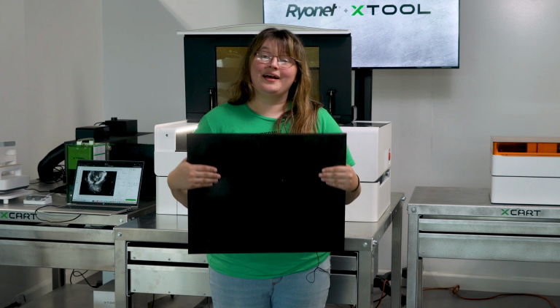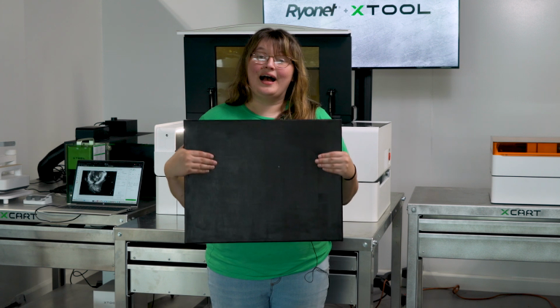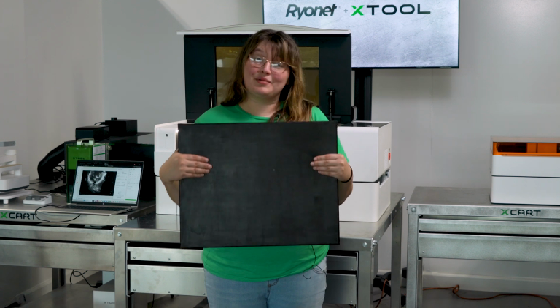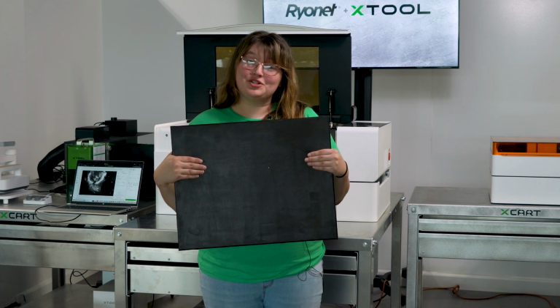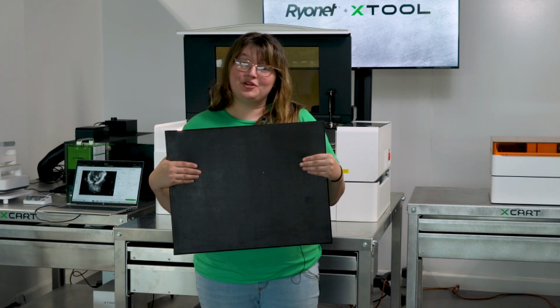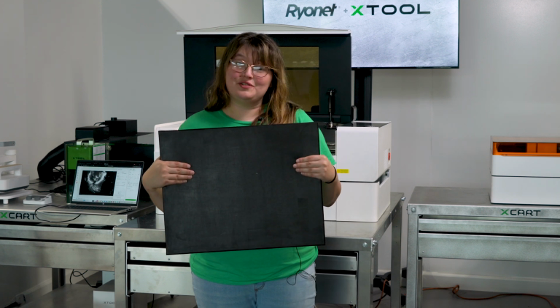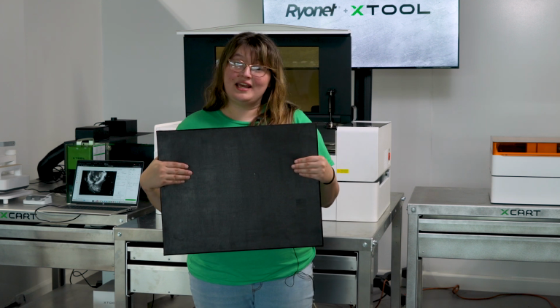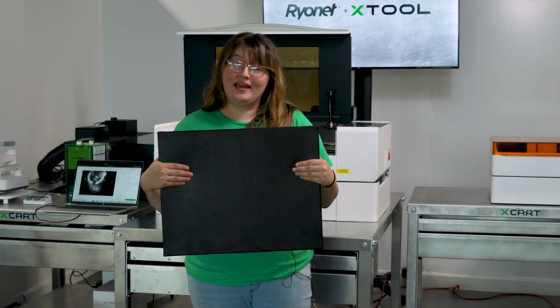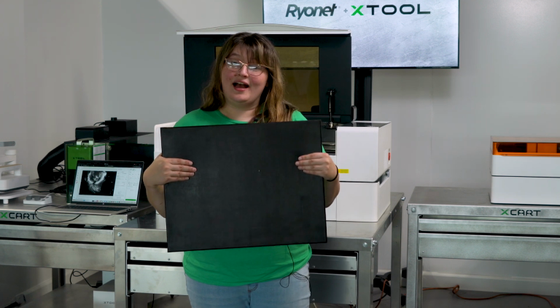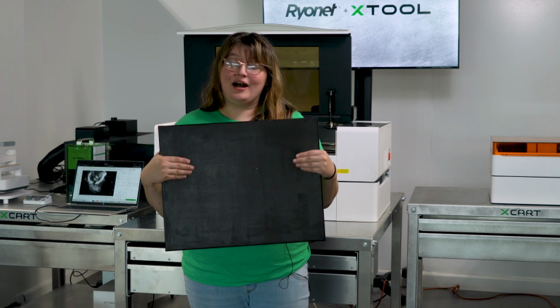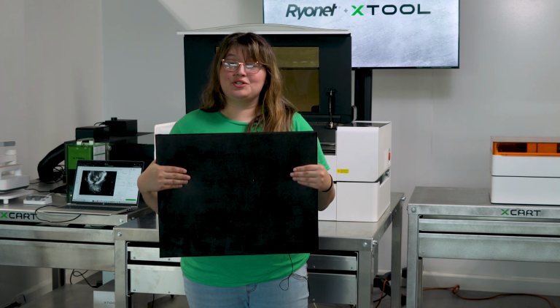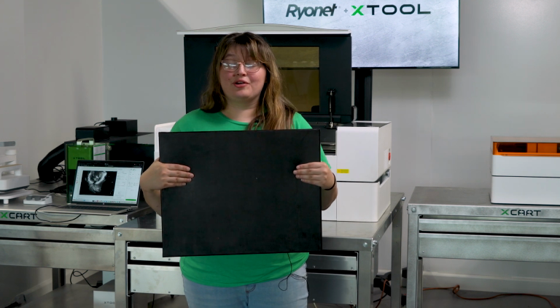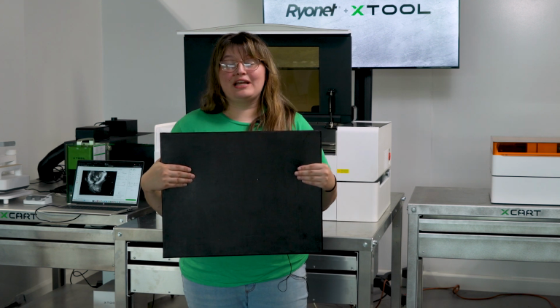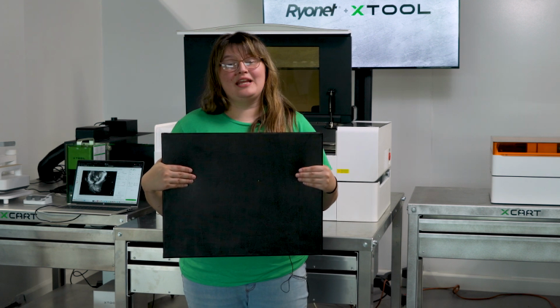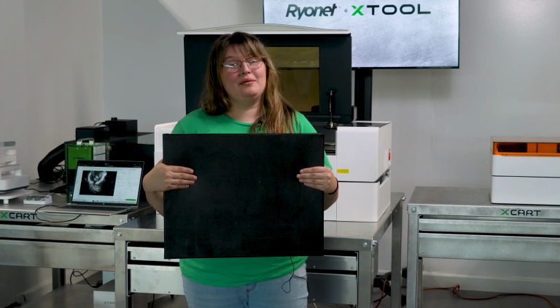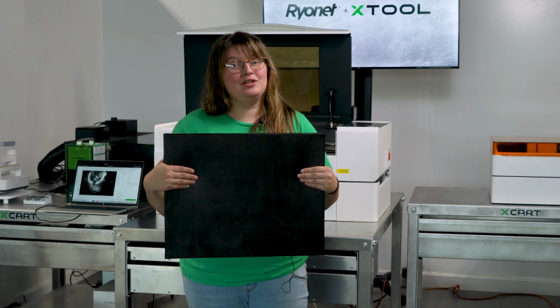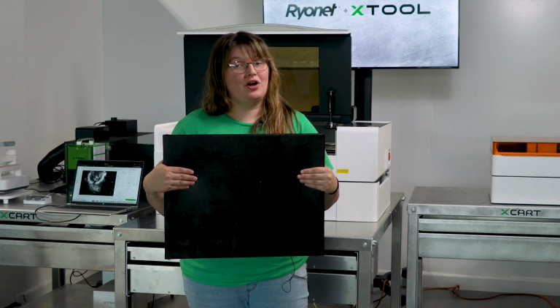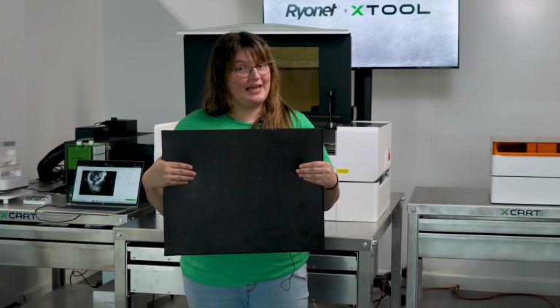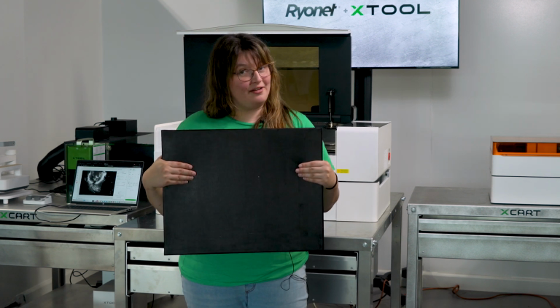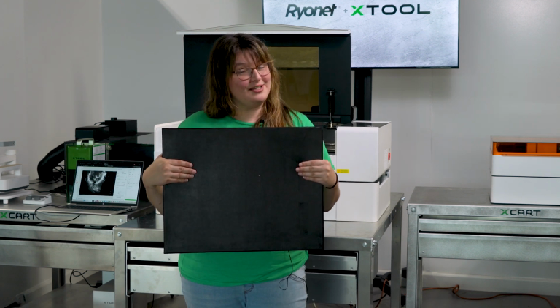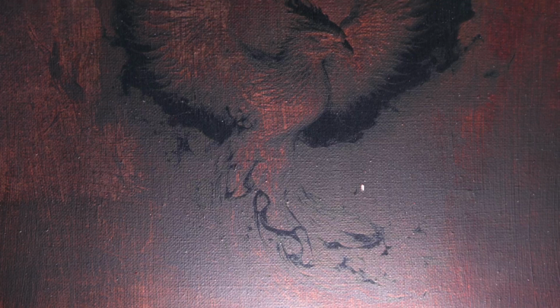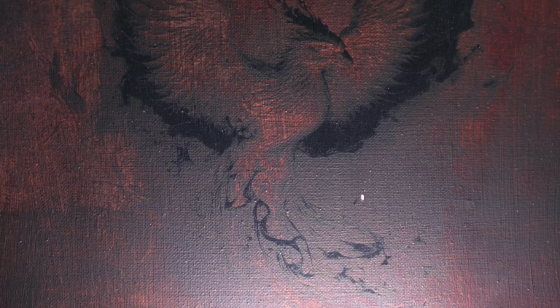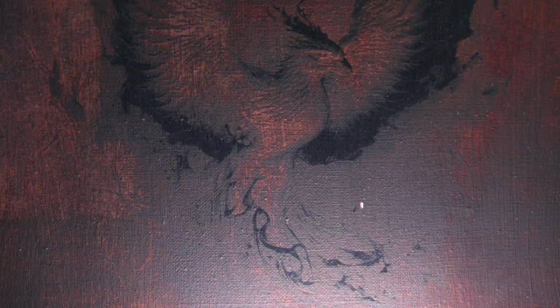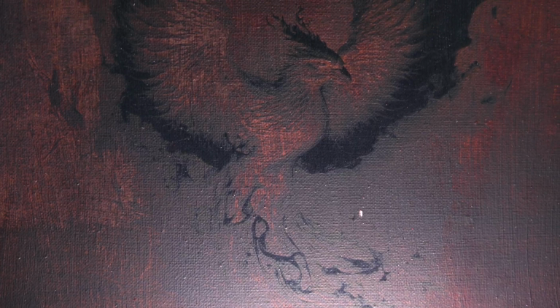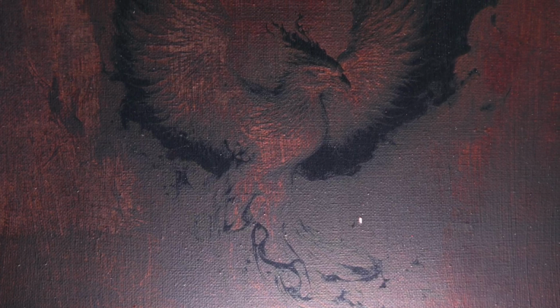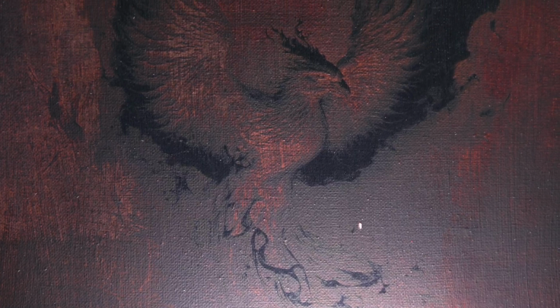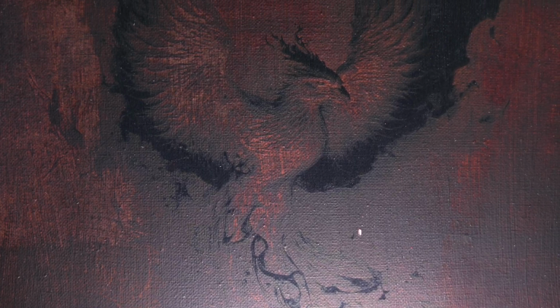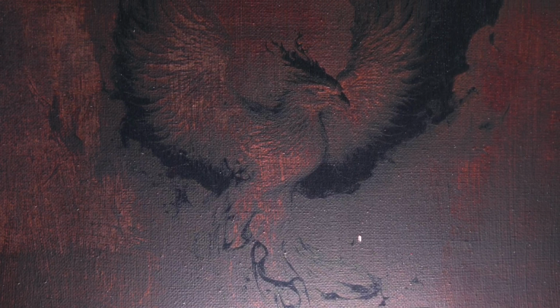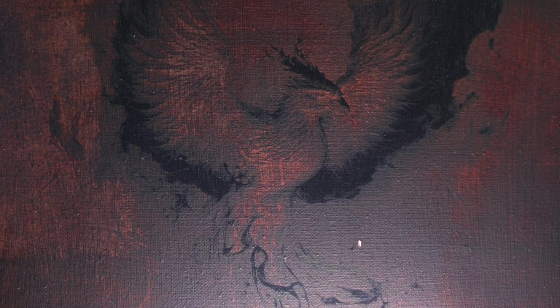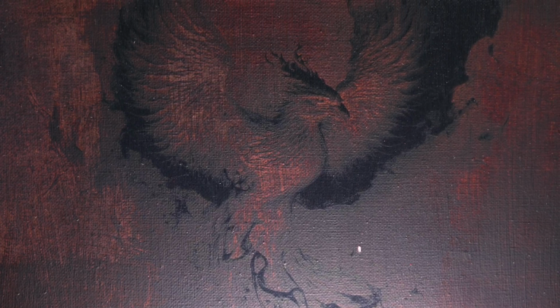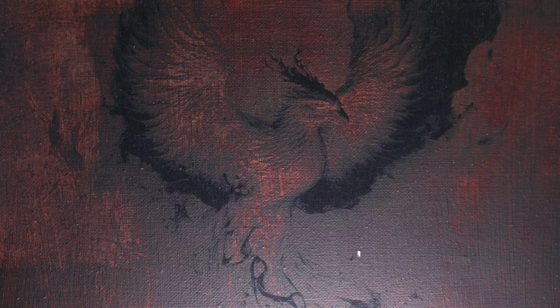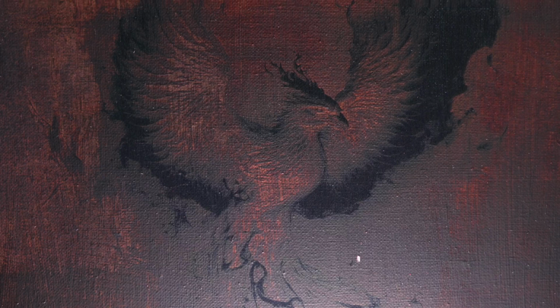I'm going to show you today how to engrave an image on canvas with the Xtool P2. Let's get started.